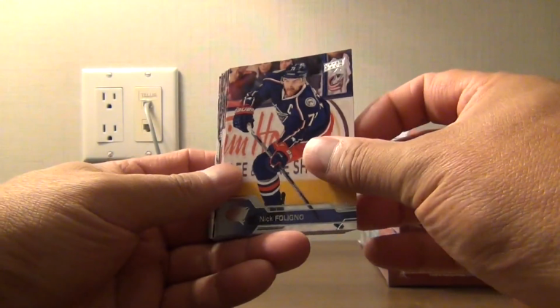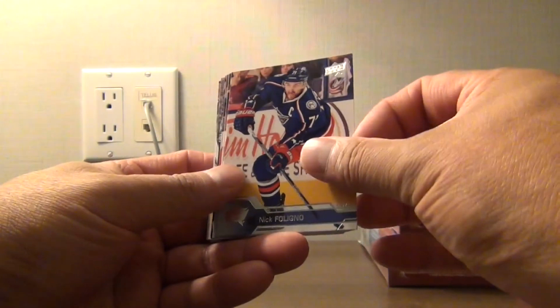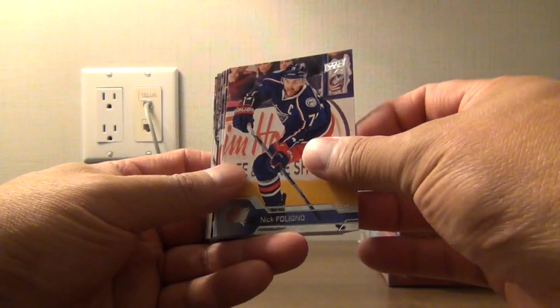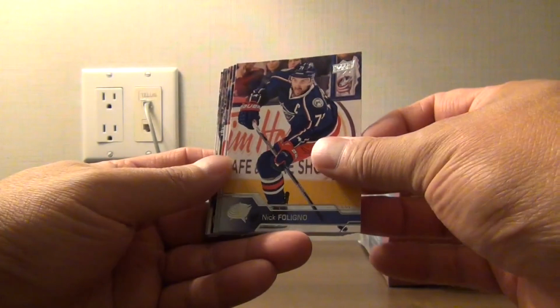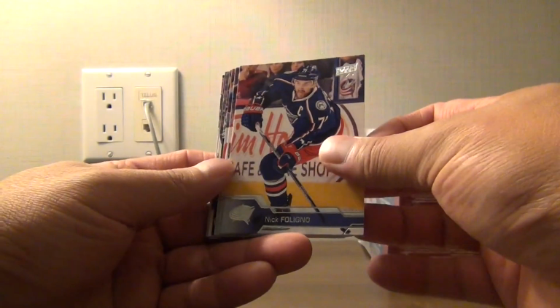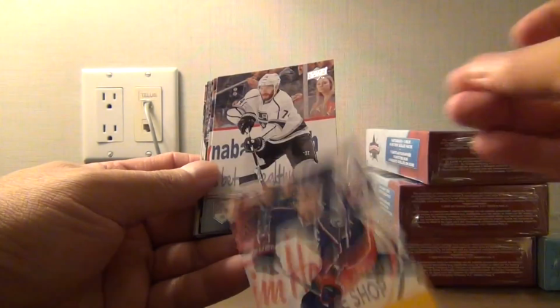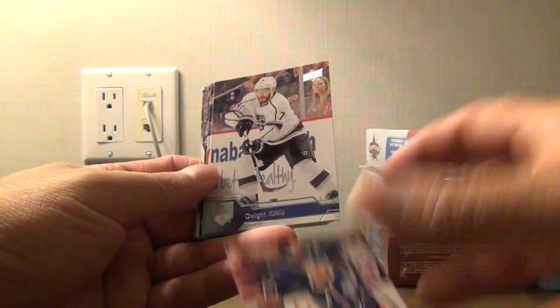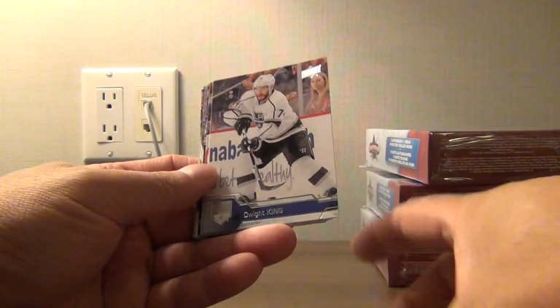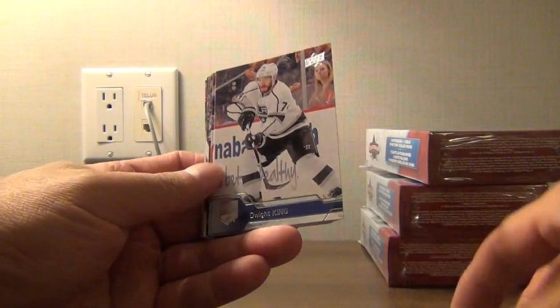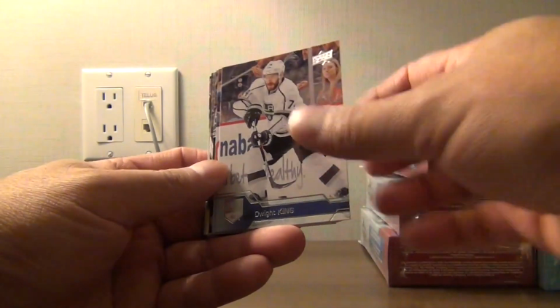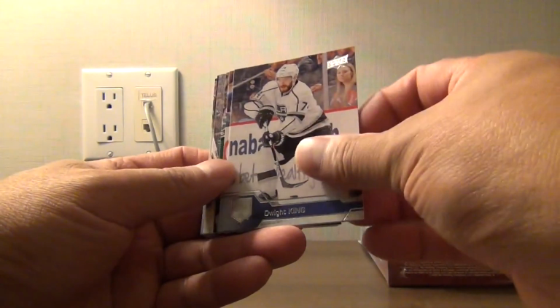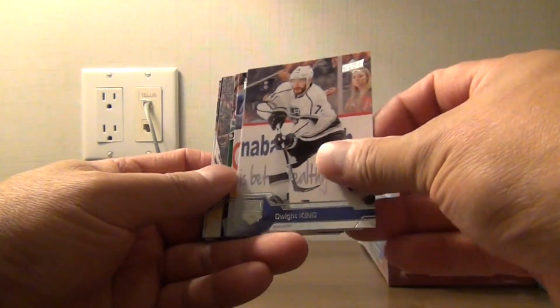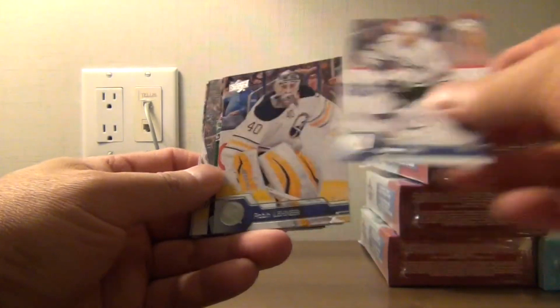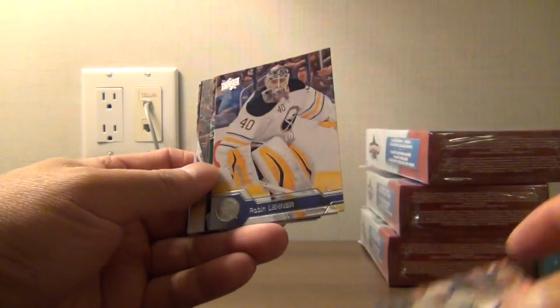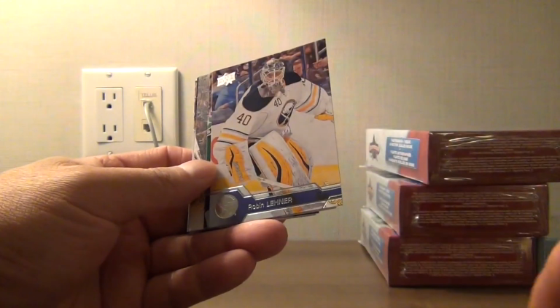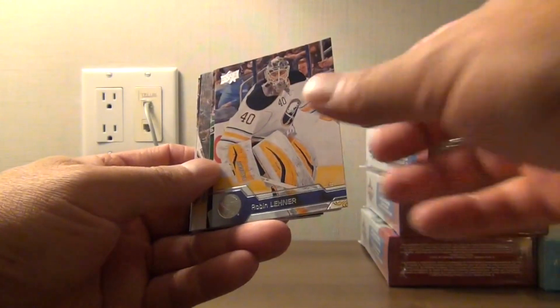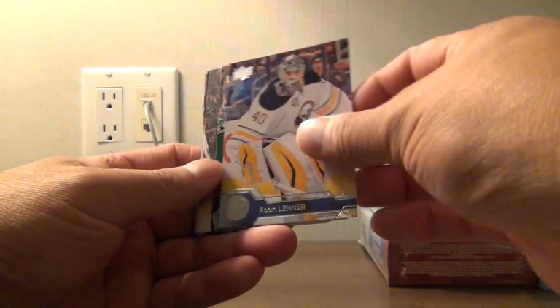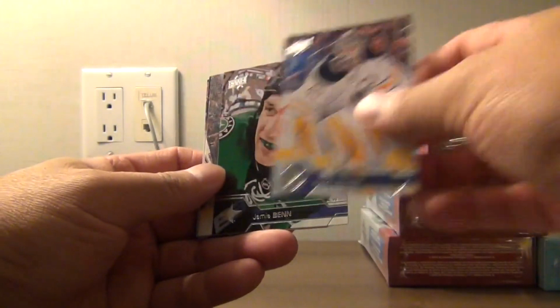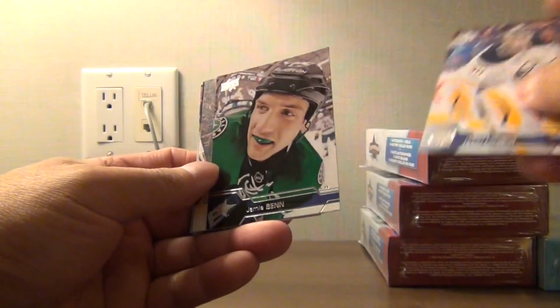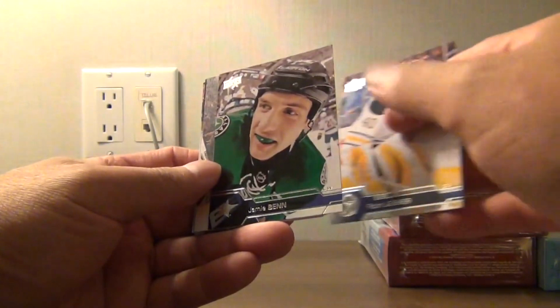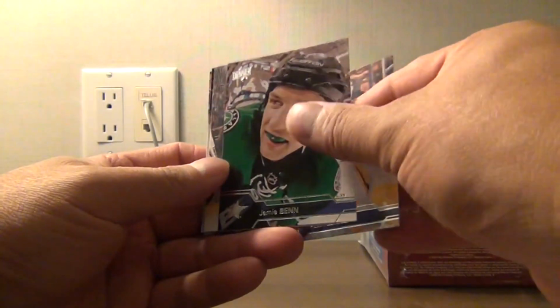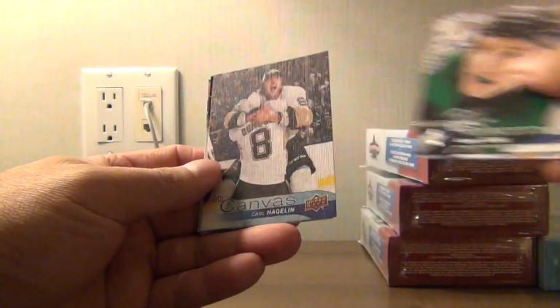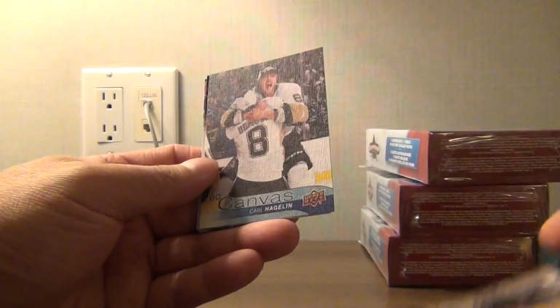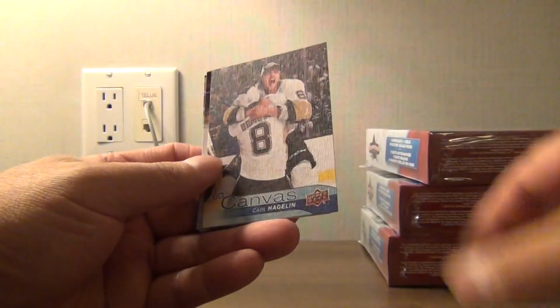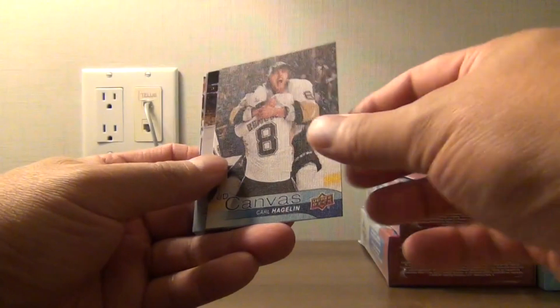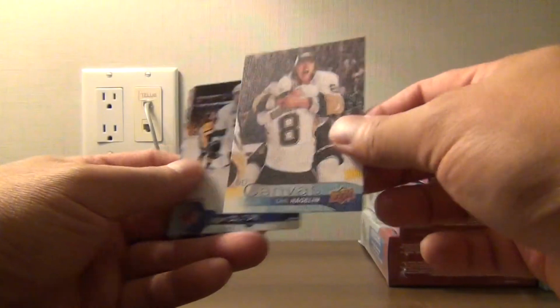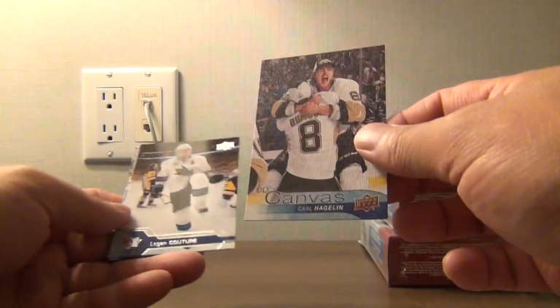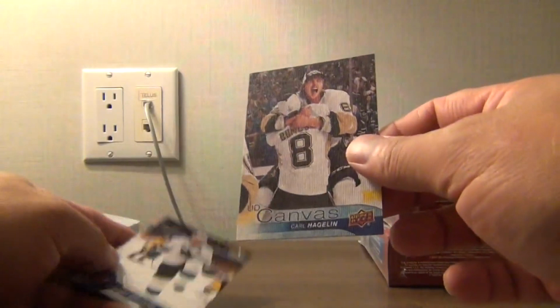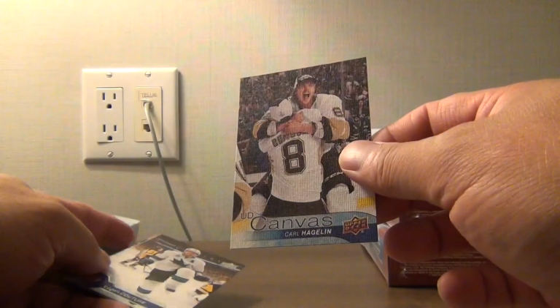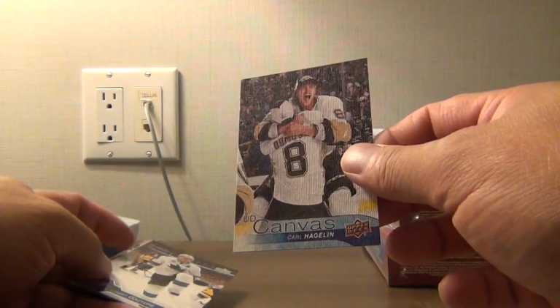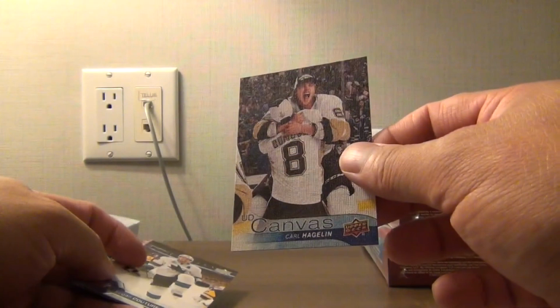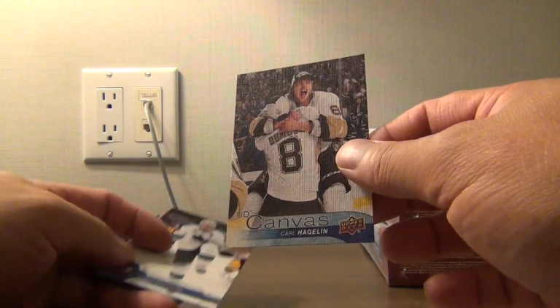Nick Foligno, Dwight King, Jamie Benn, and a canvas of Carl Hagelin.